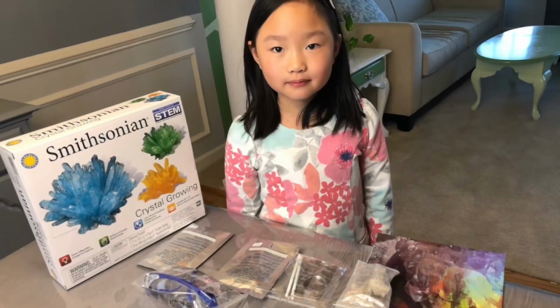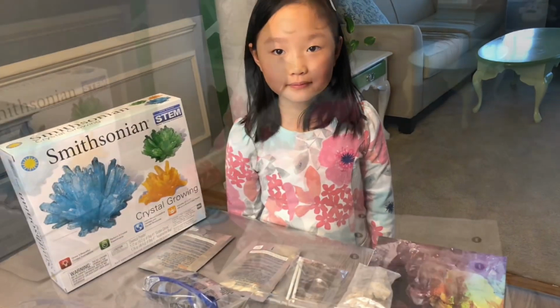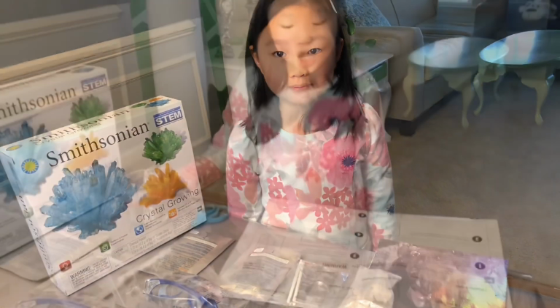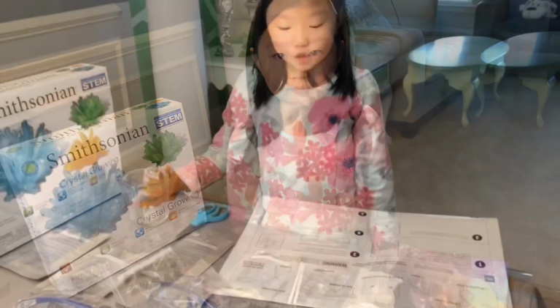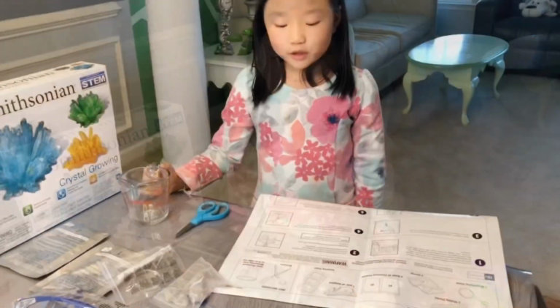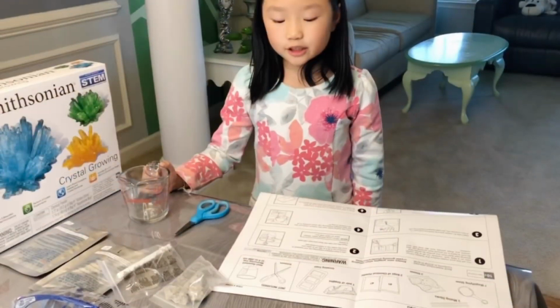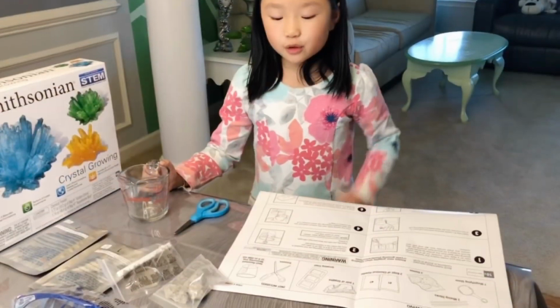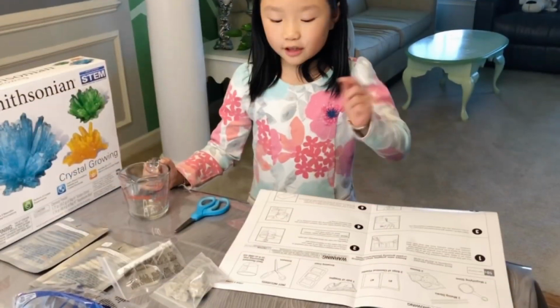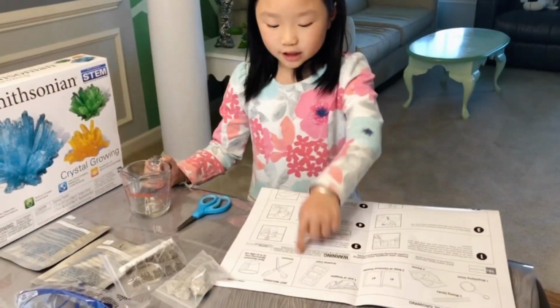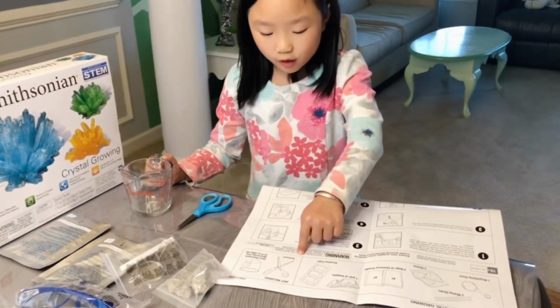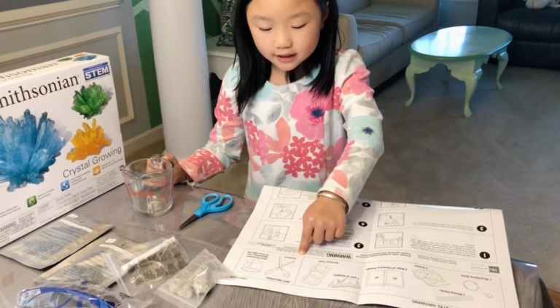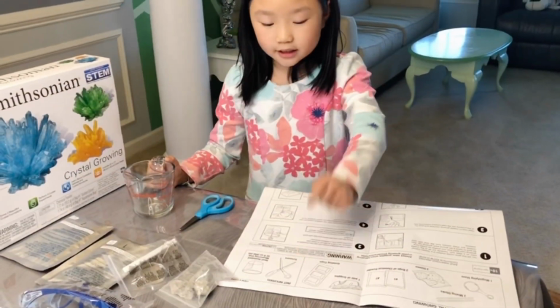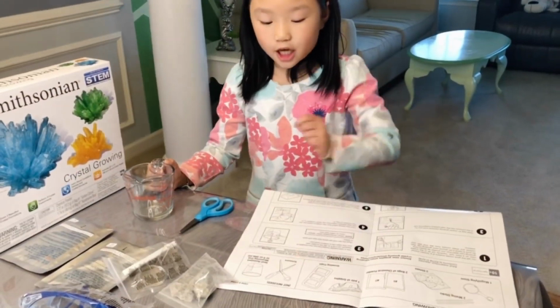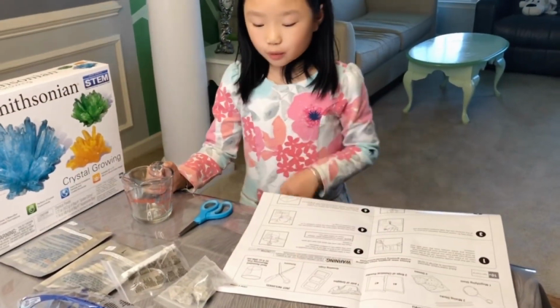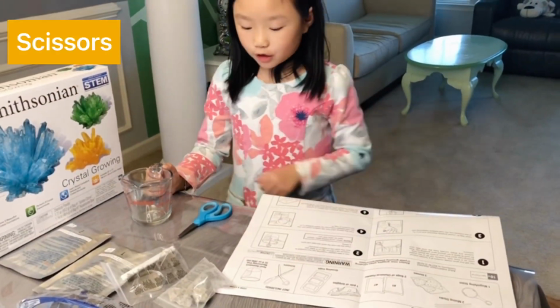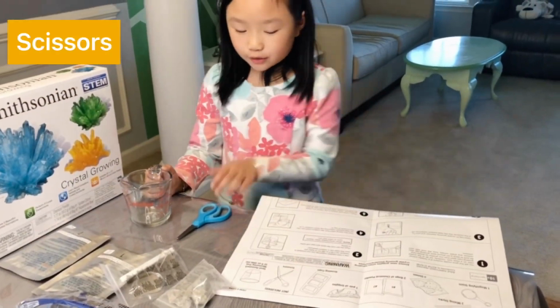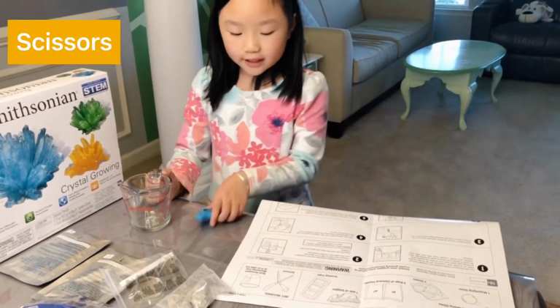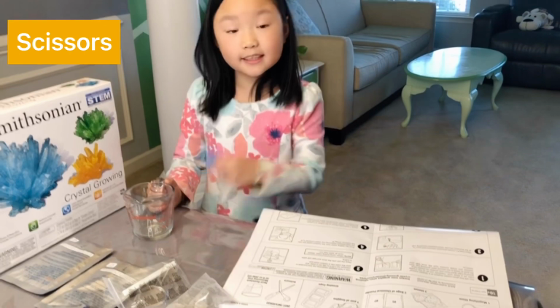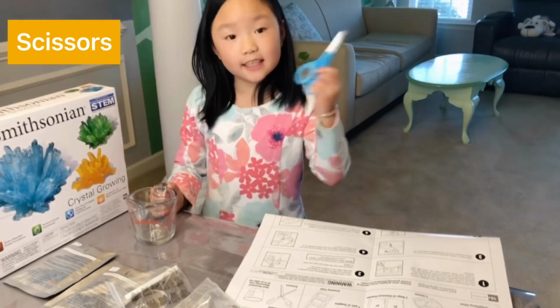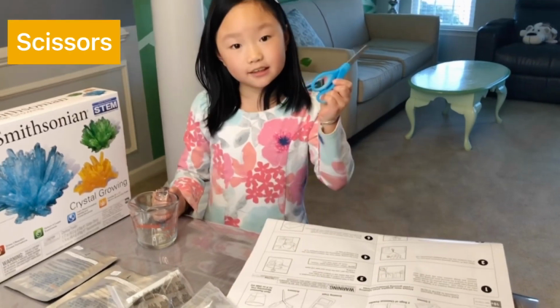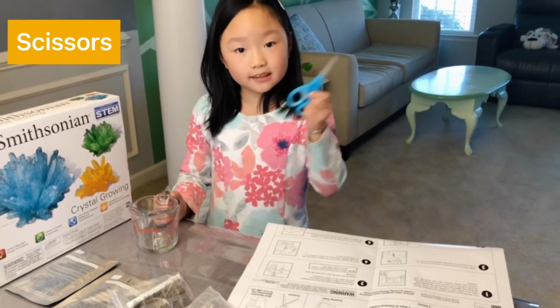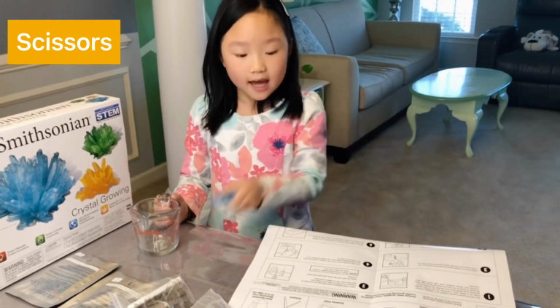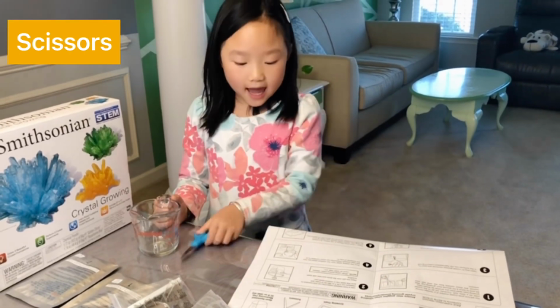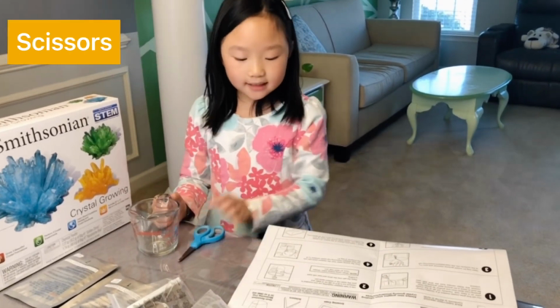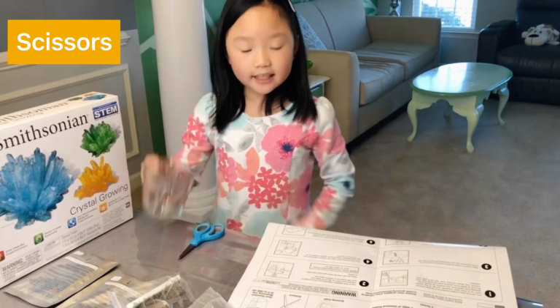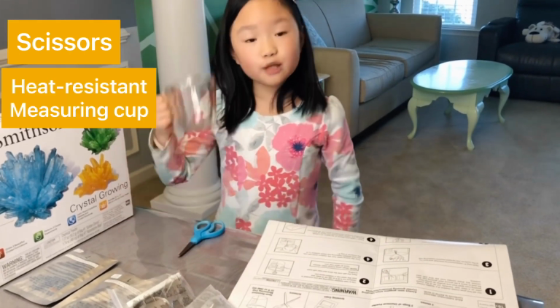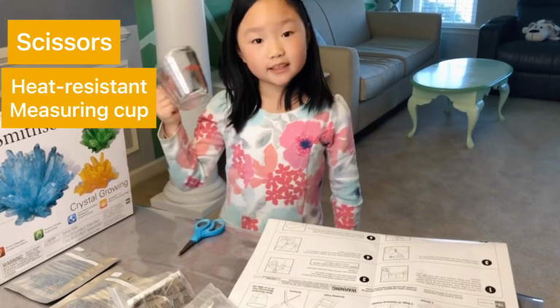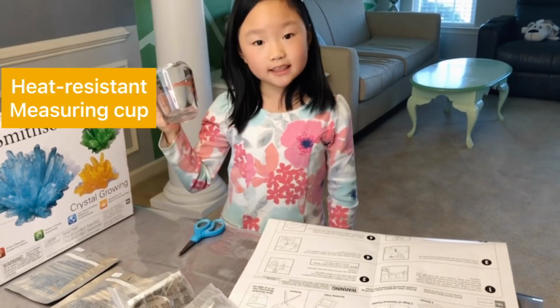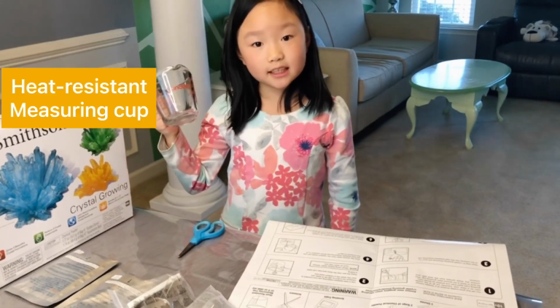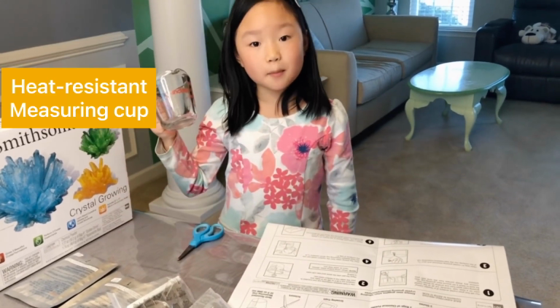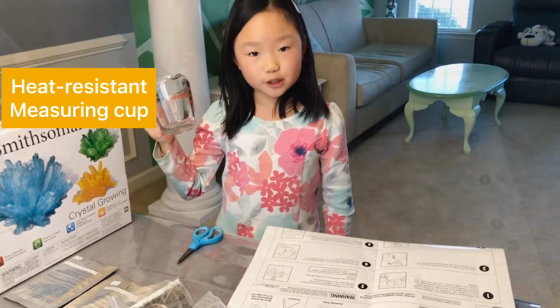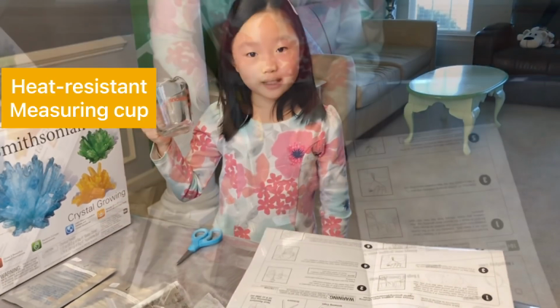According to the instructions, you also need scissors and a heat resistant measuring cup.